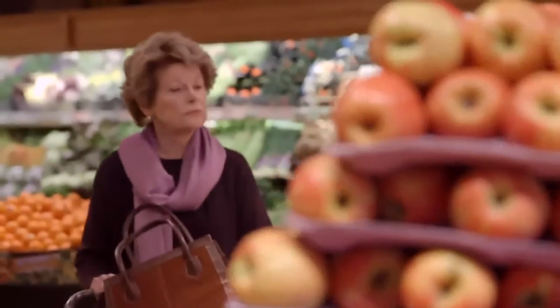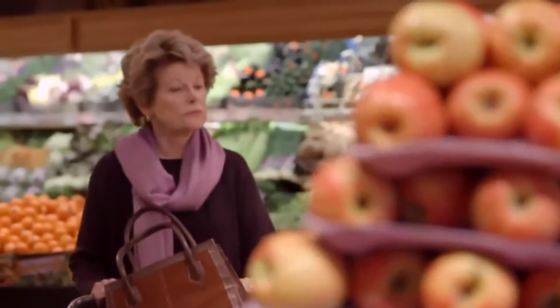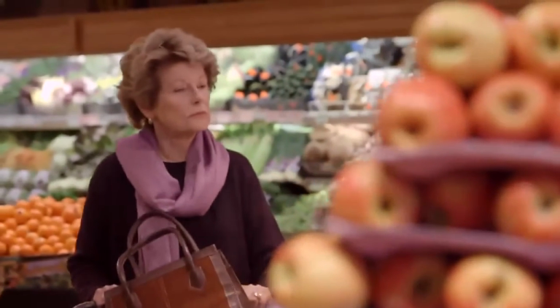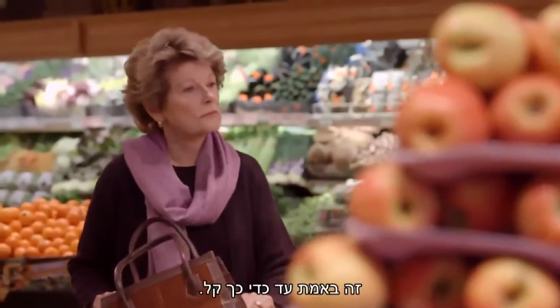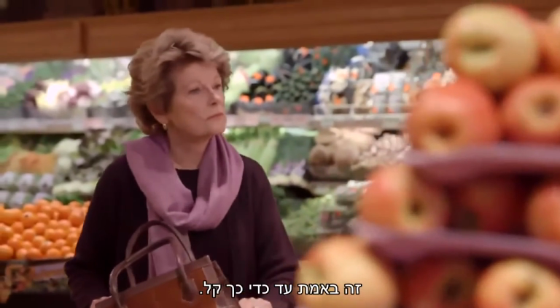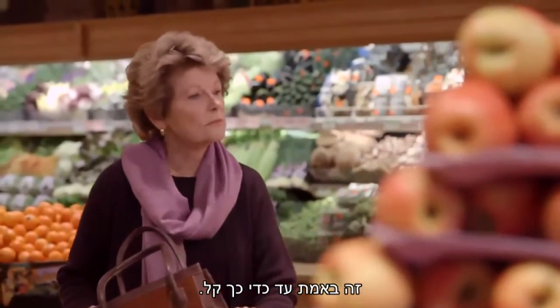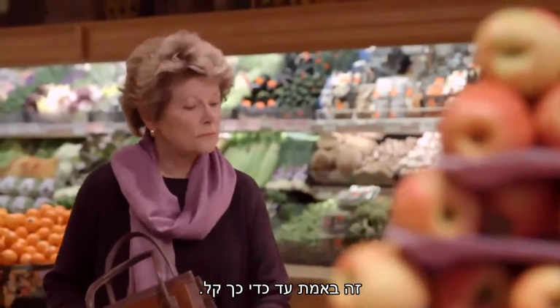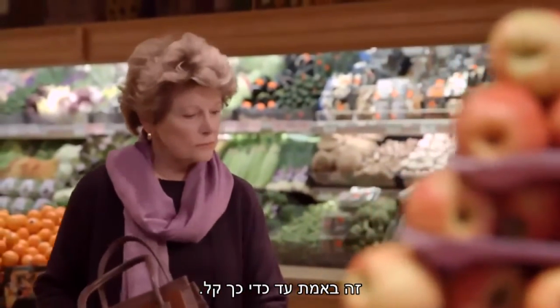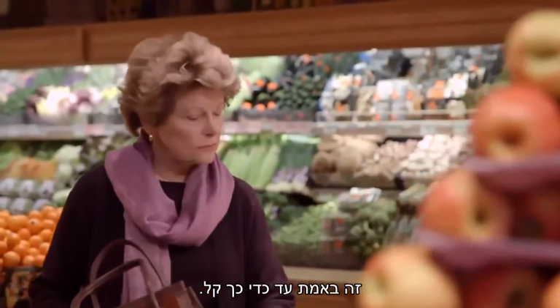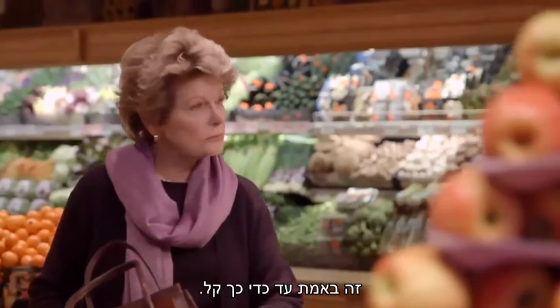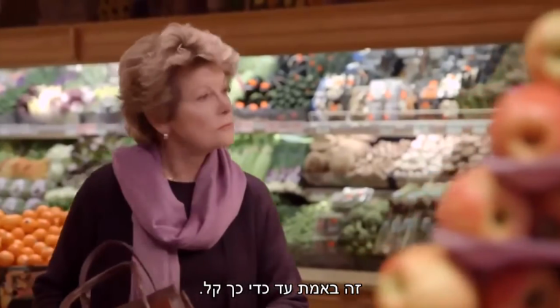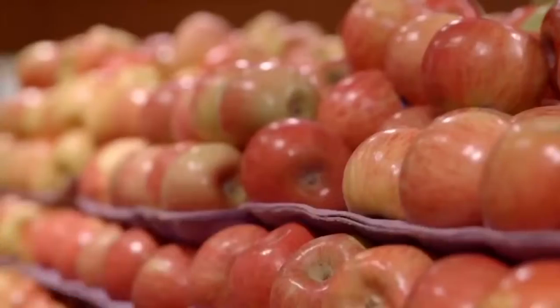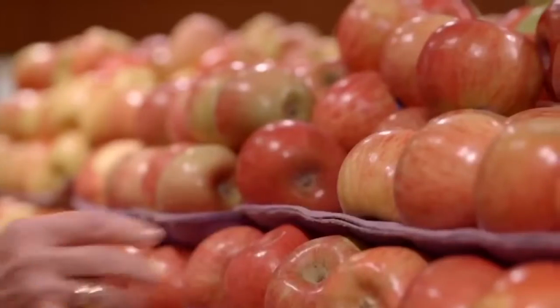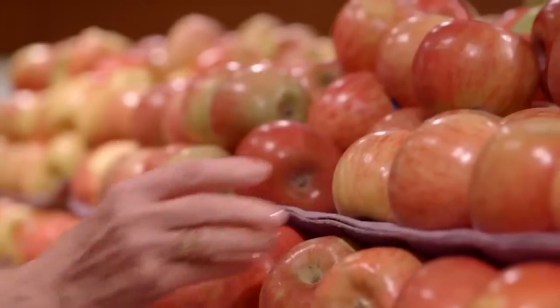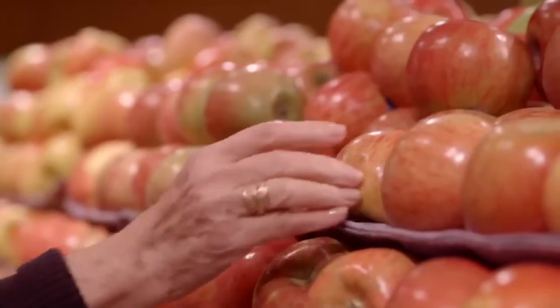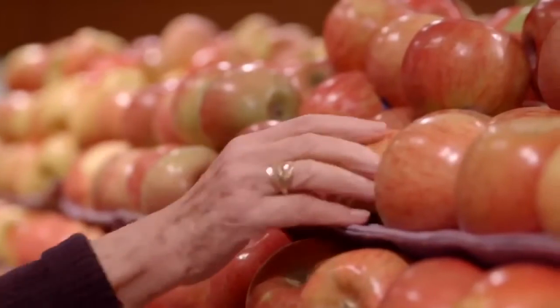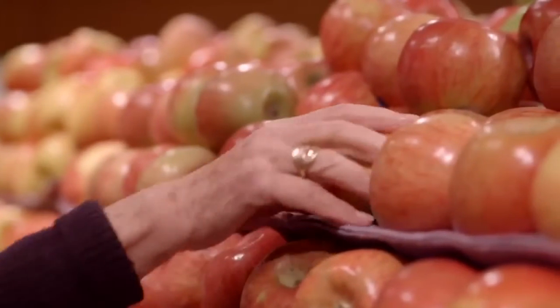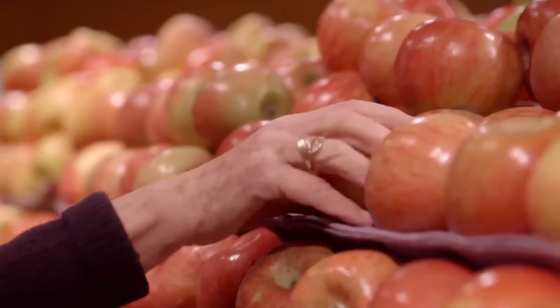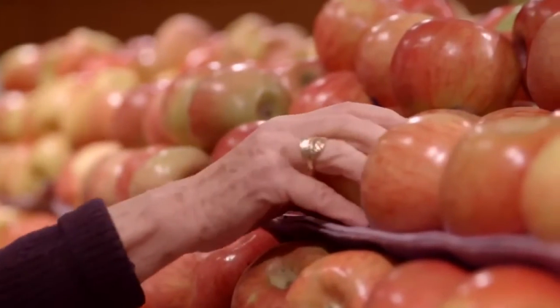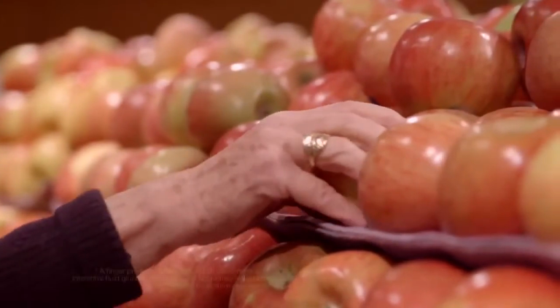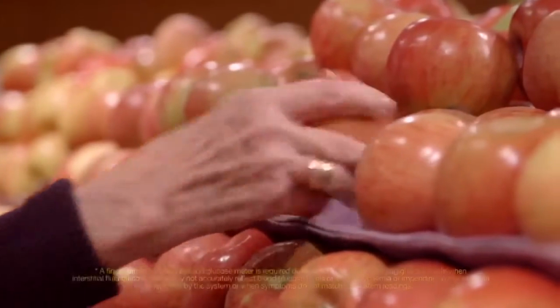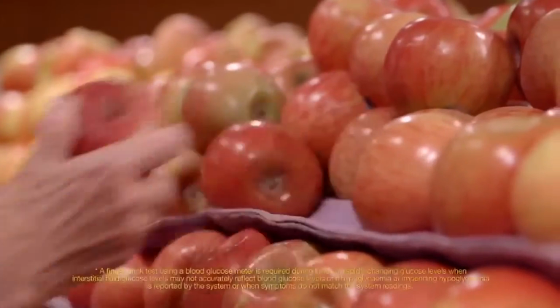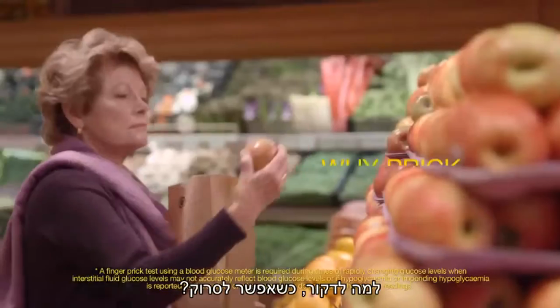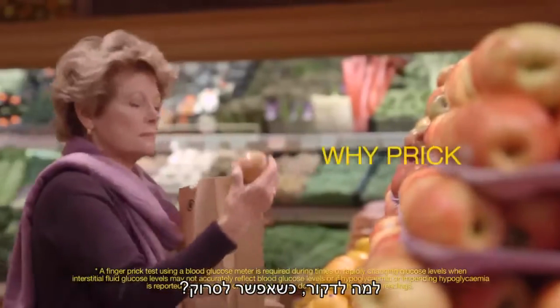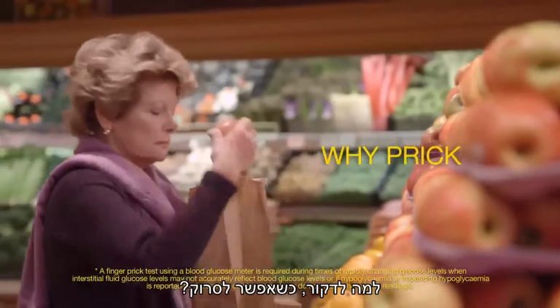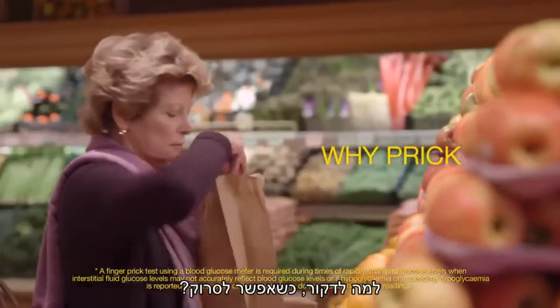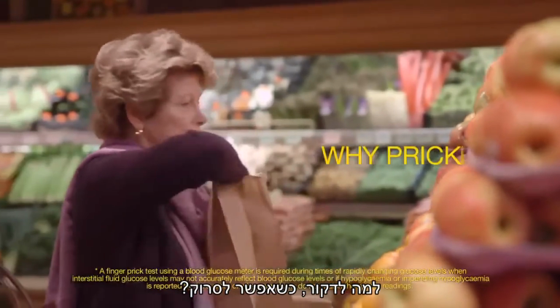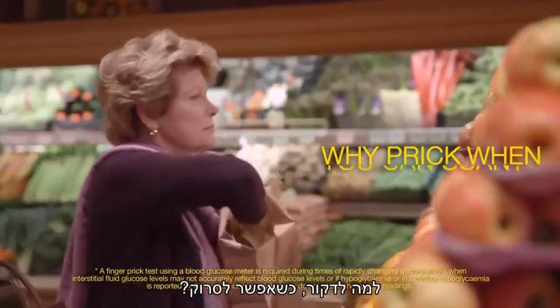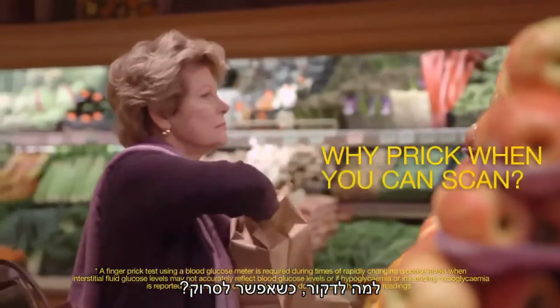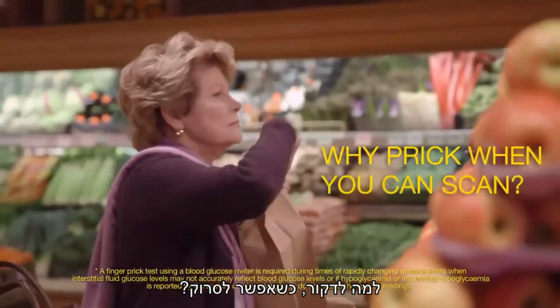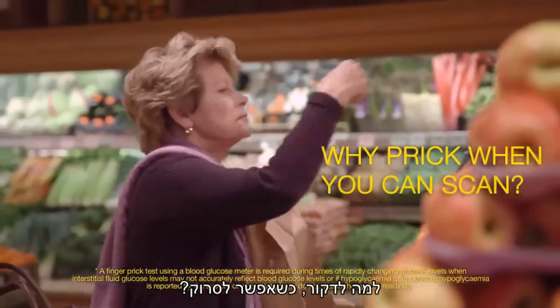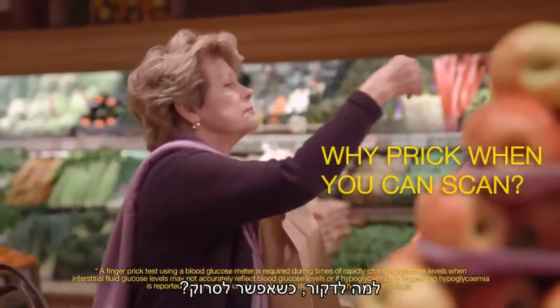It really is that simple. Why prick when you can scan?